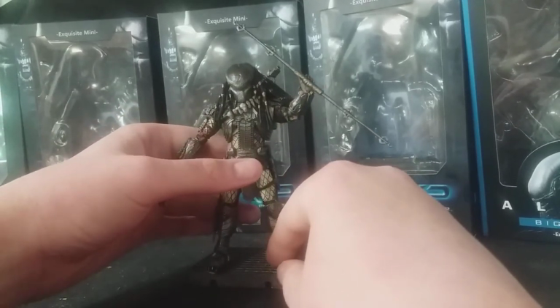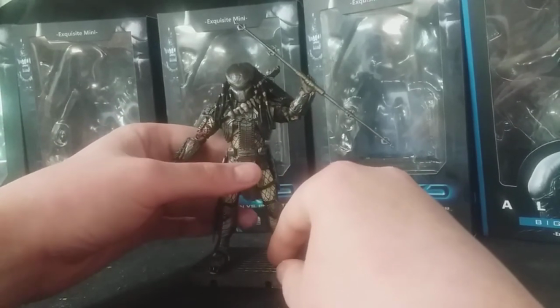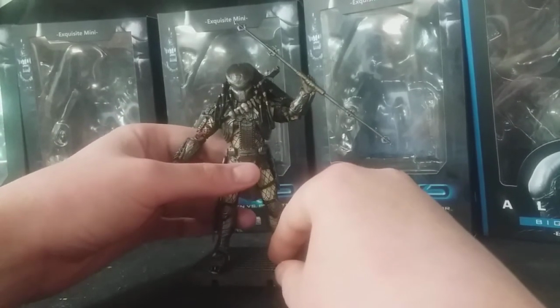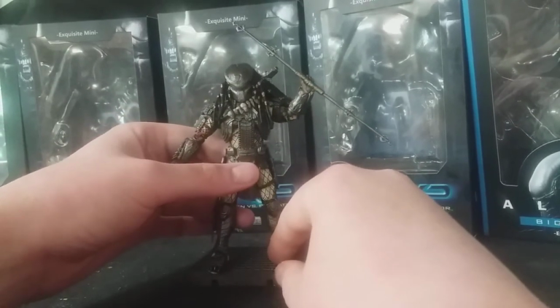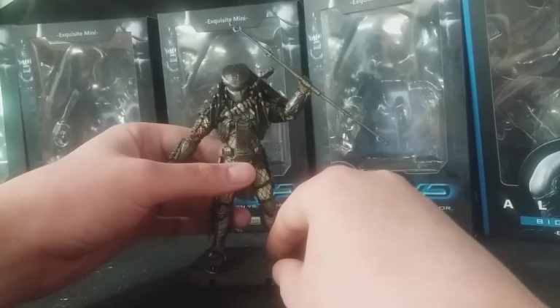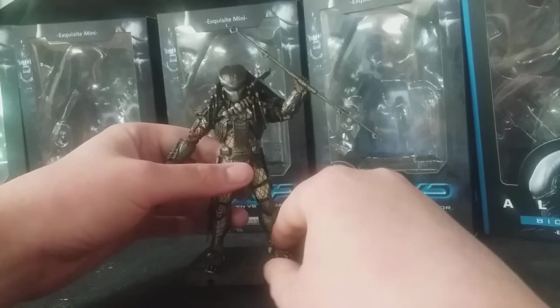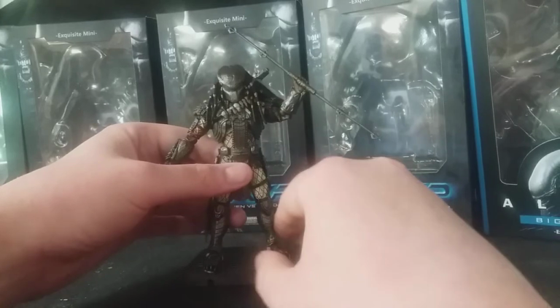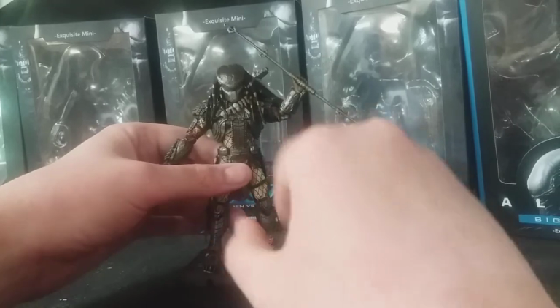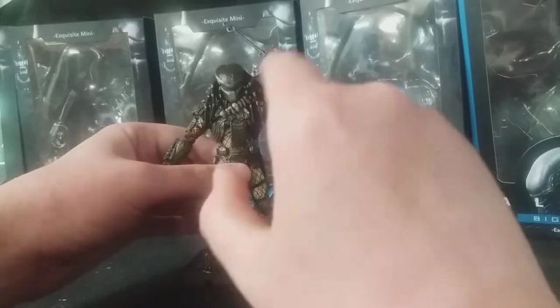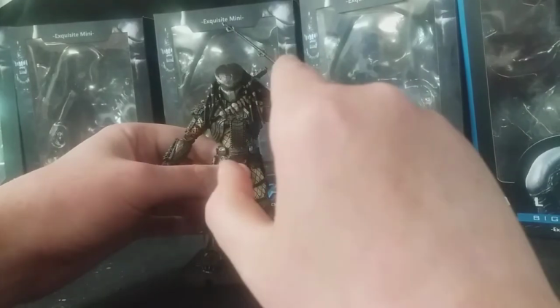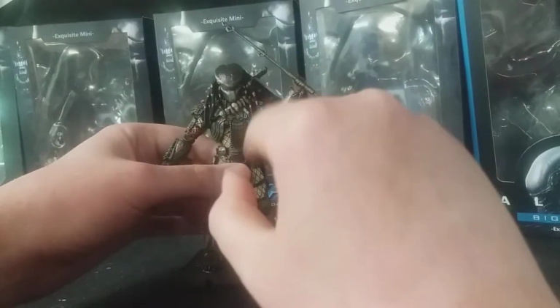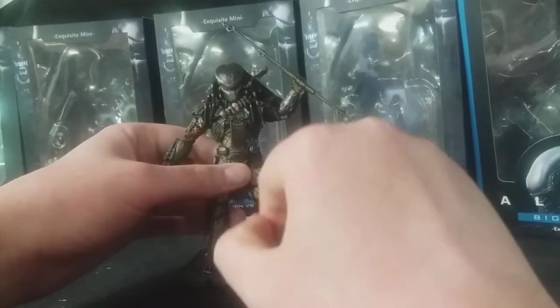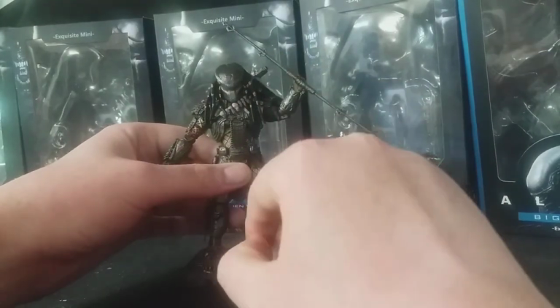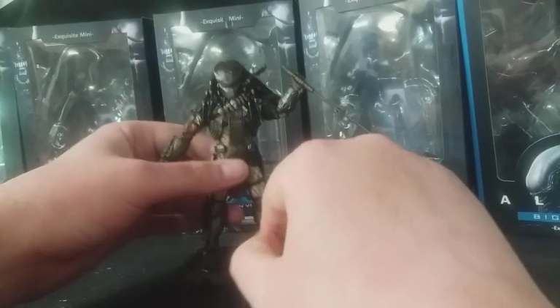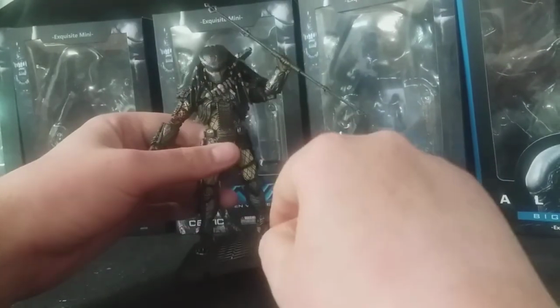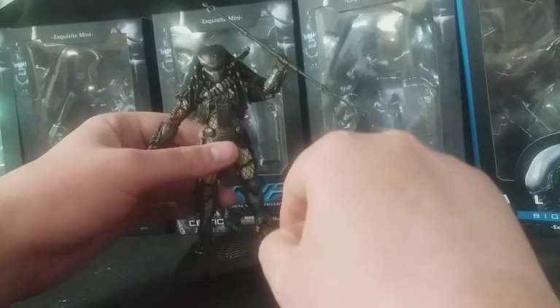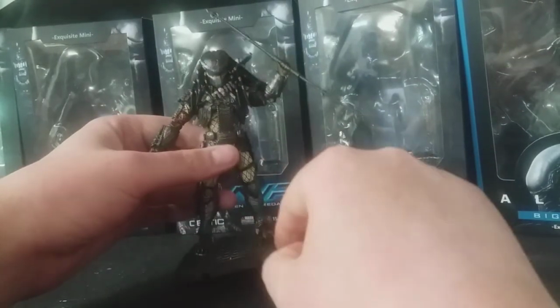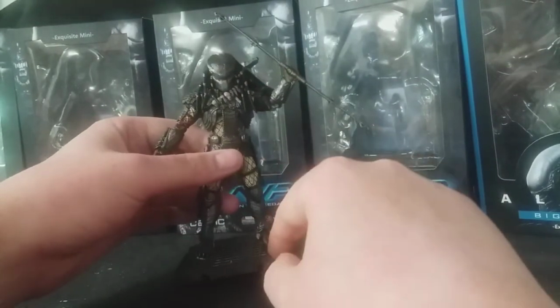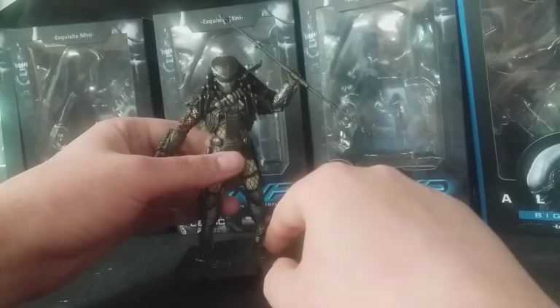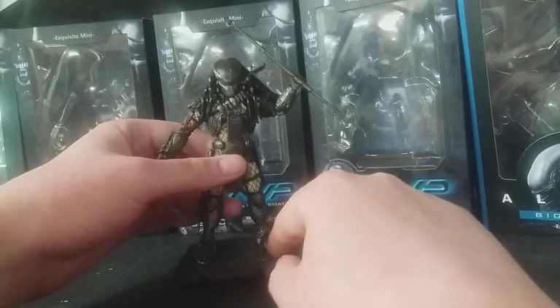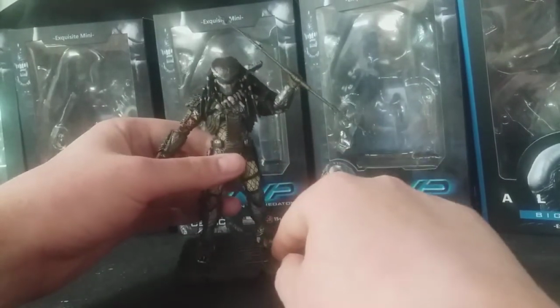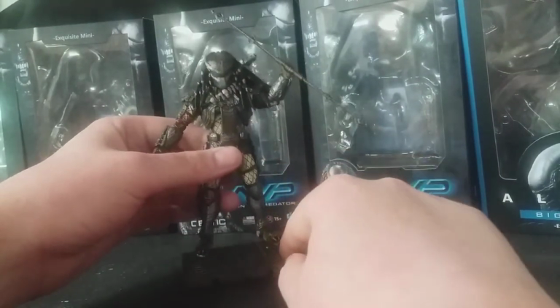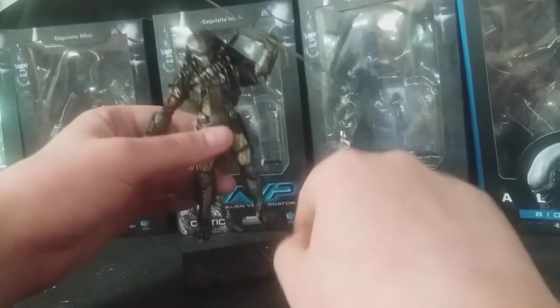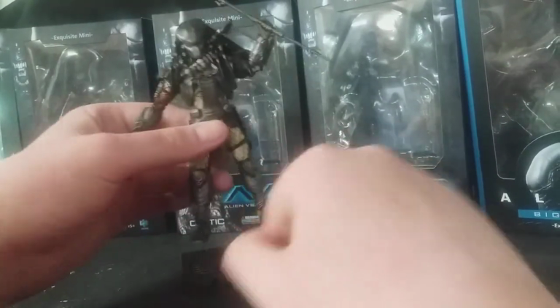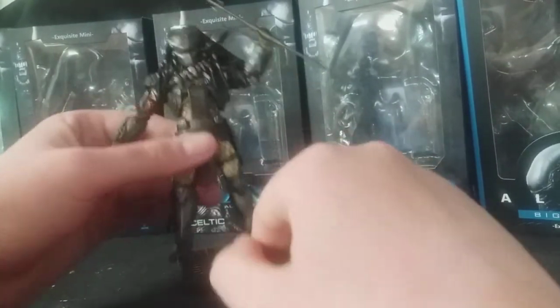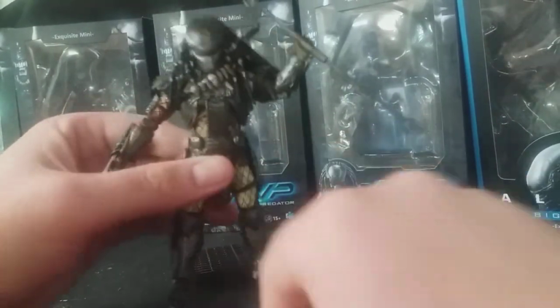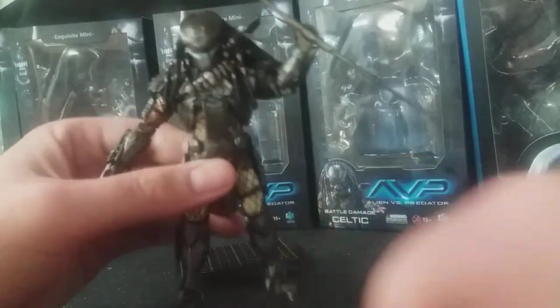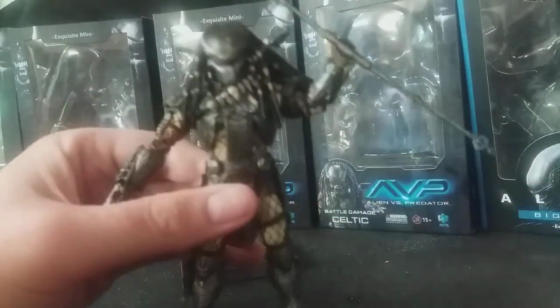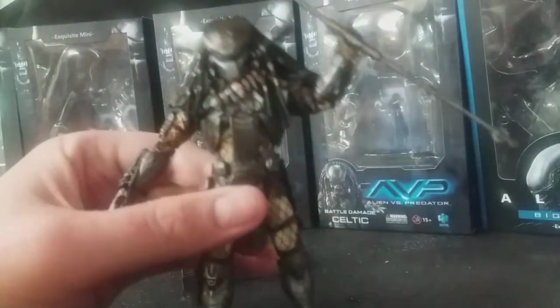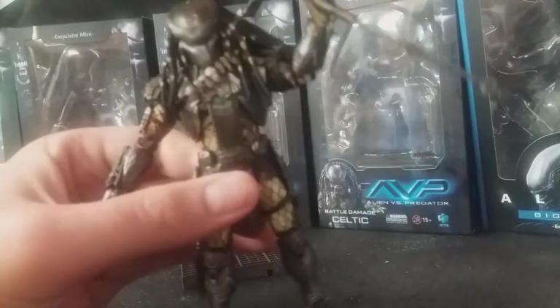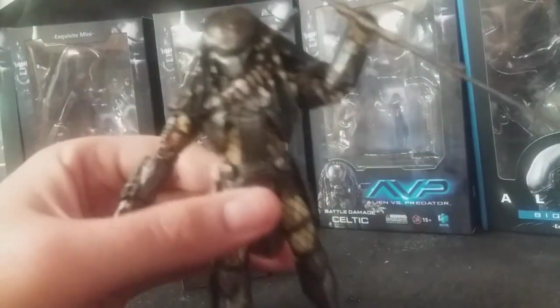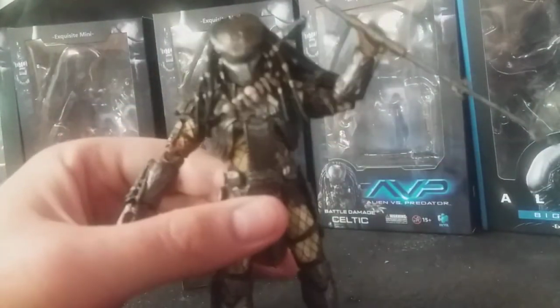I've got him holding the extended Combi Stick here, and I've got him on a little stand. I'll take him off there so you can have a good look at him.